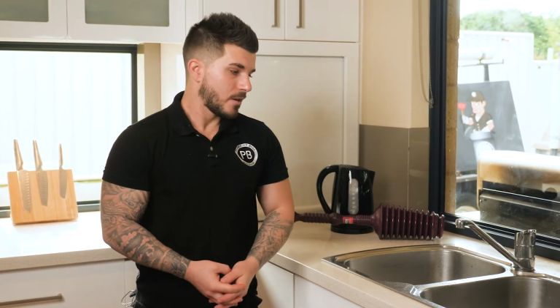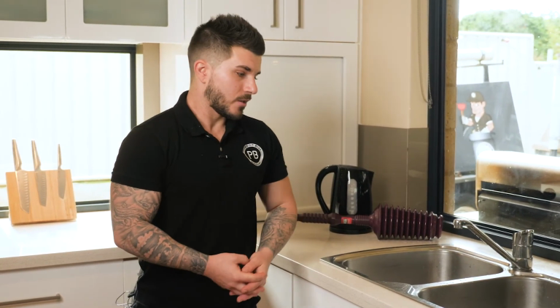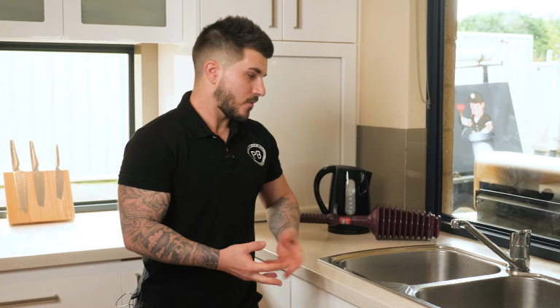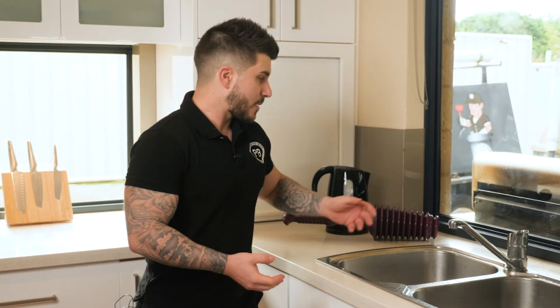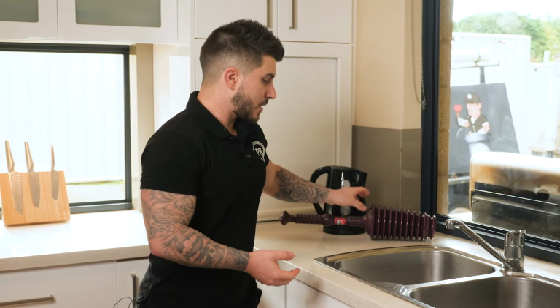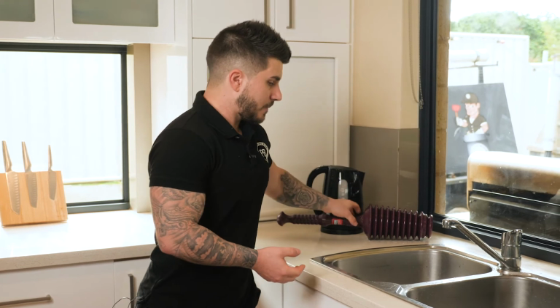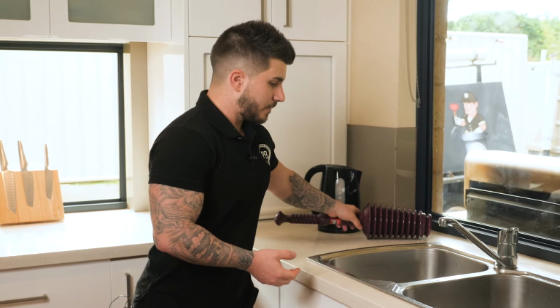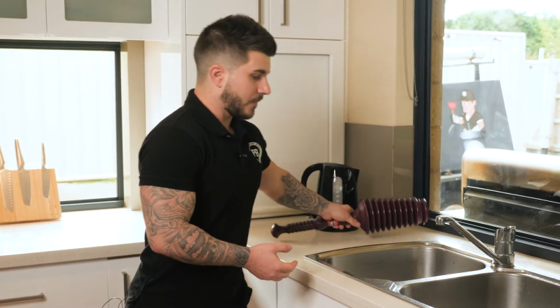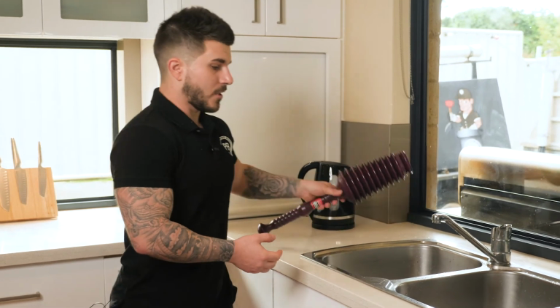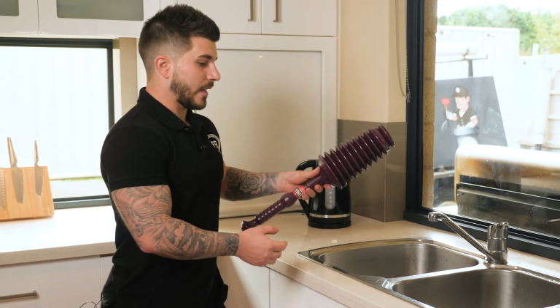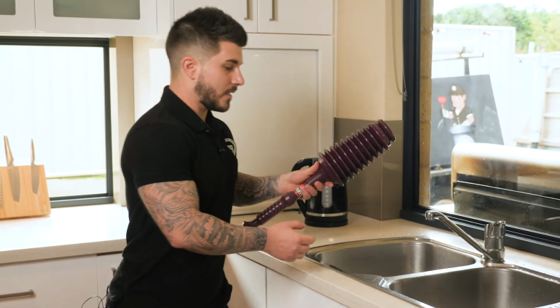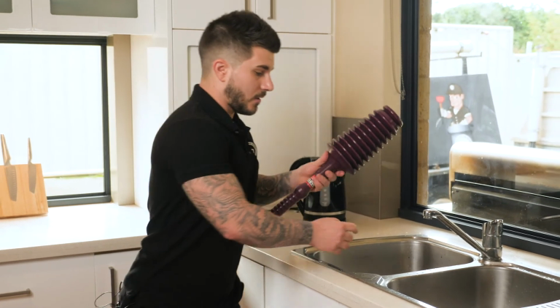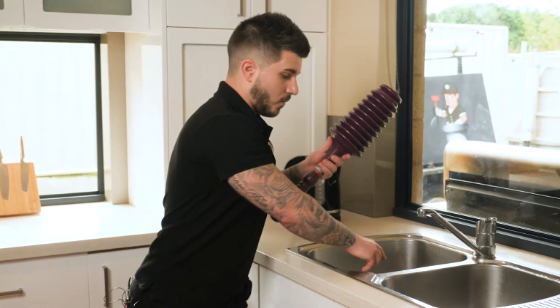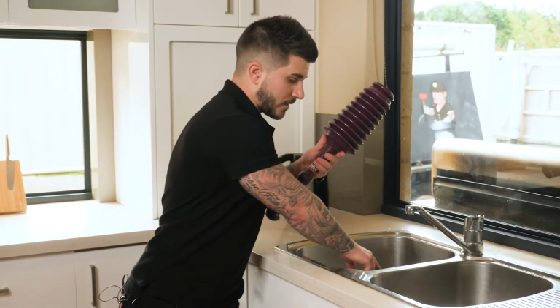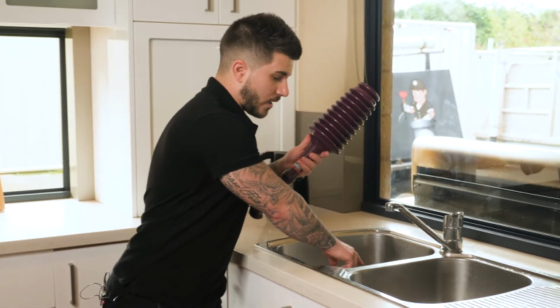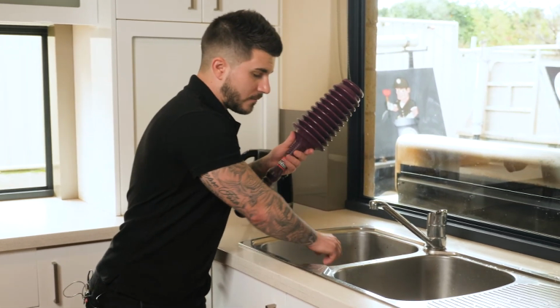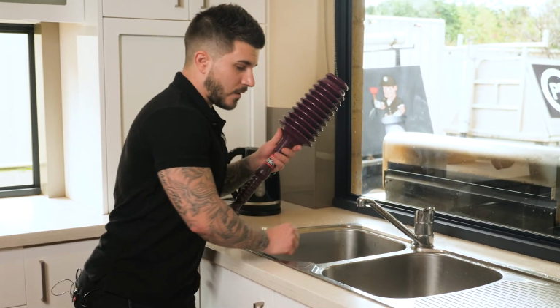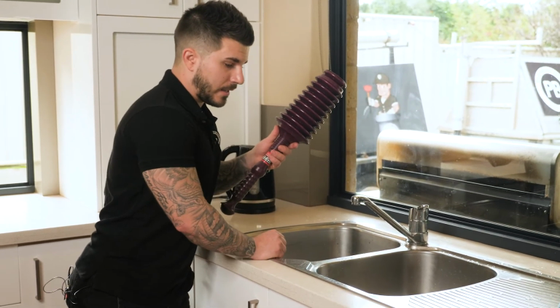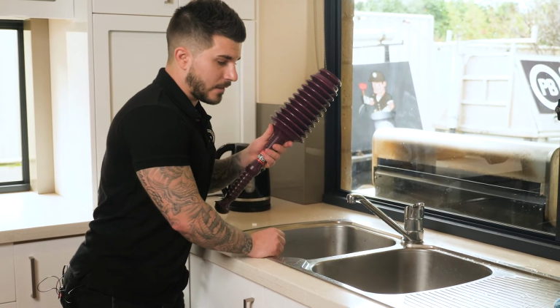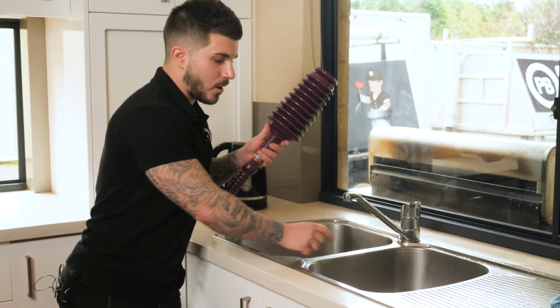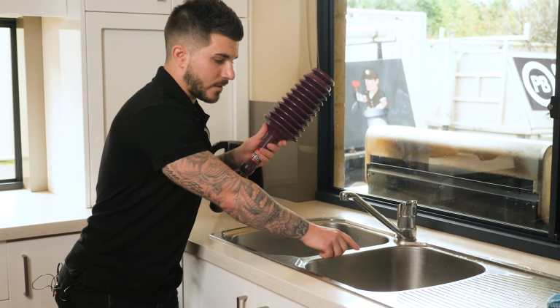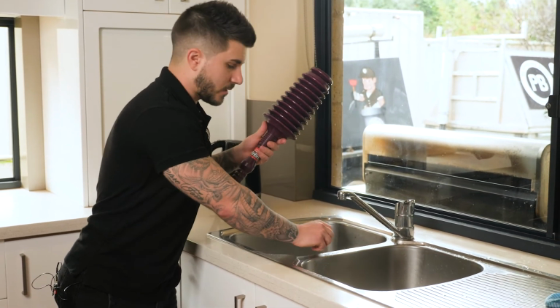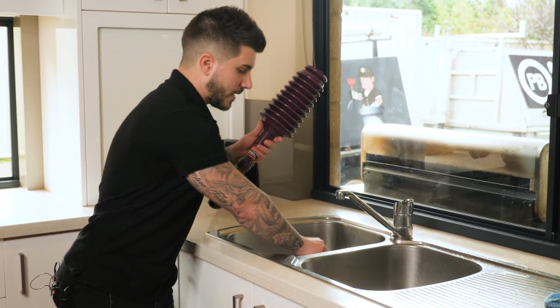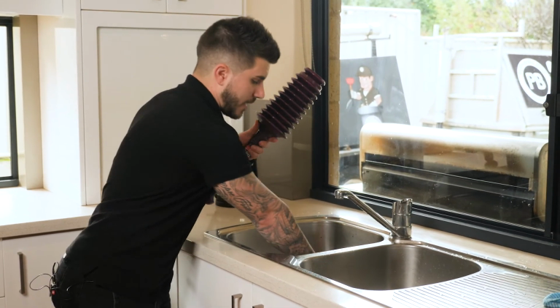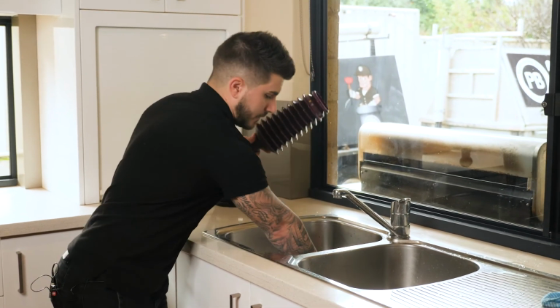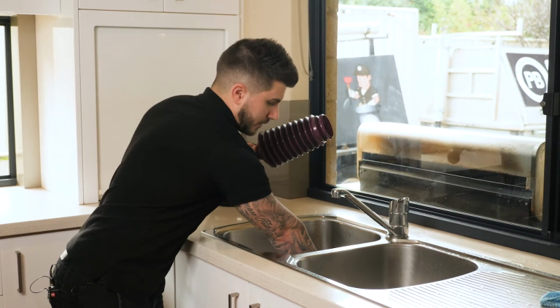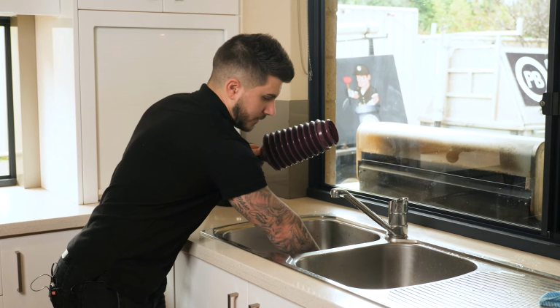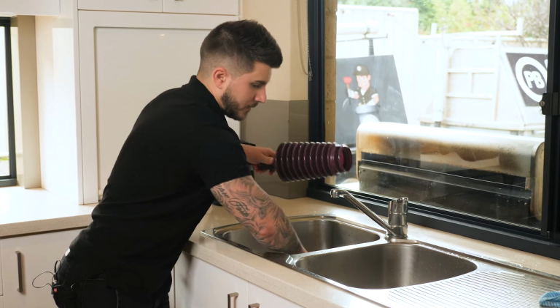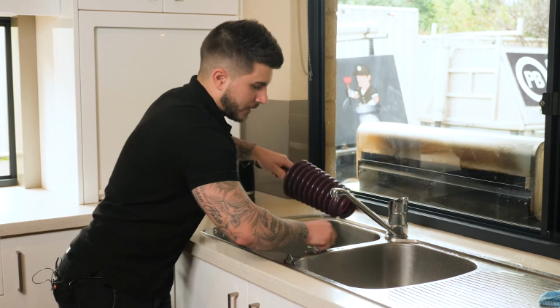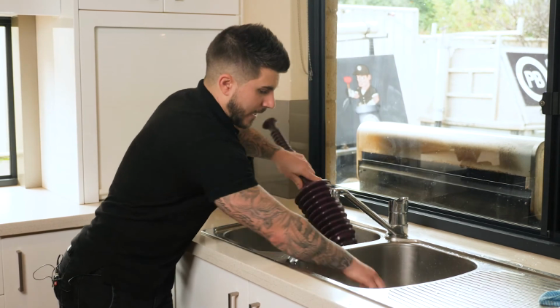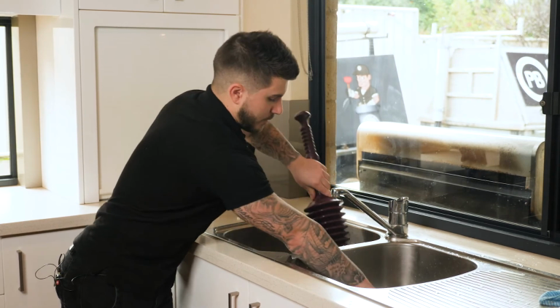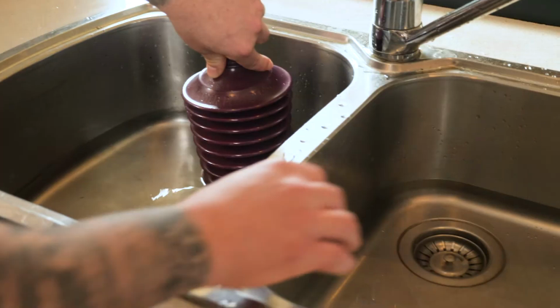So you grab your plunger, you release one side, one plug, while holding this side here down, and you plunge.